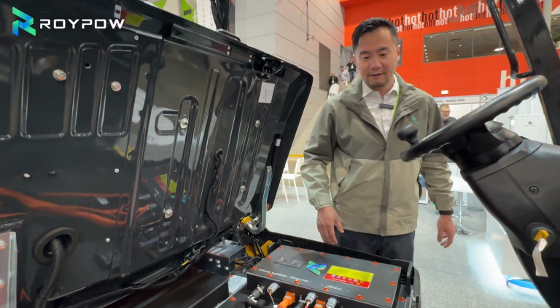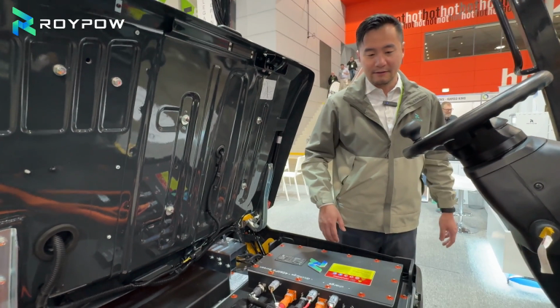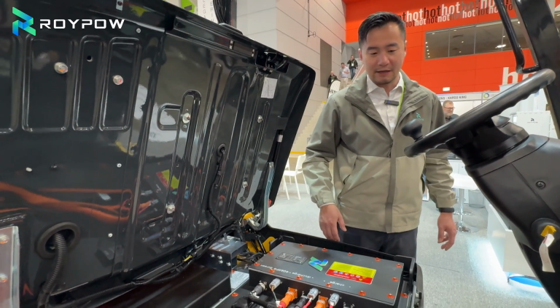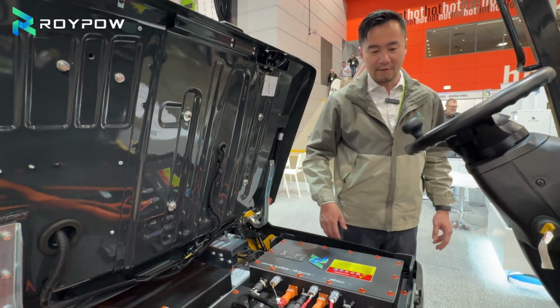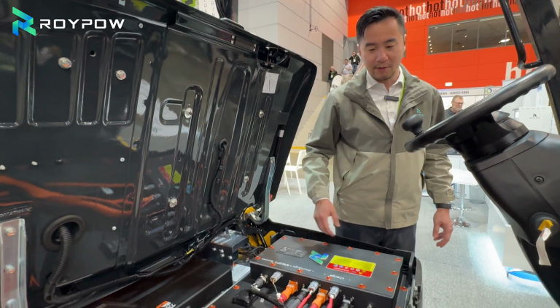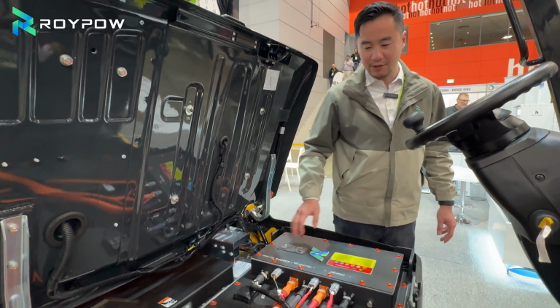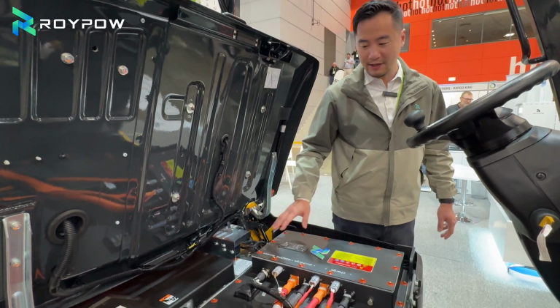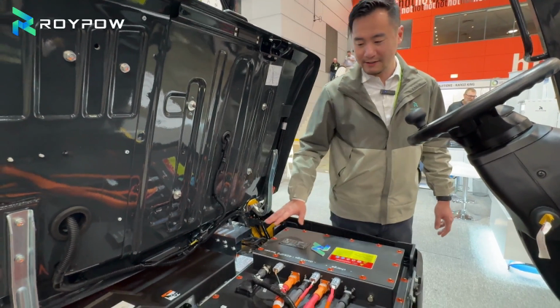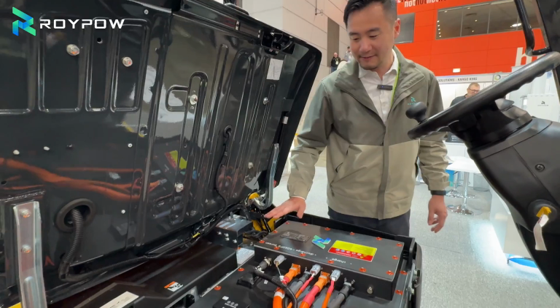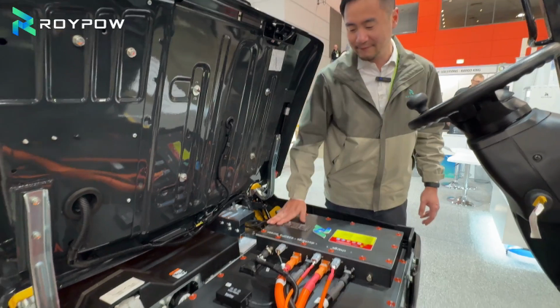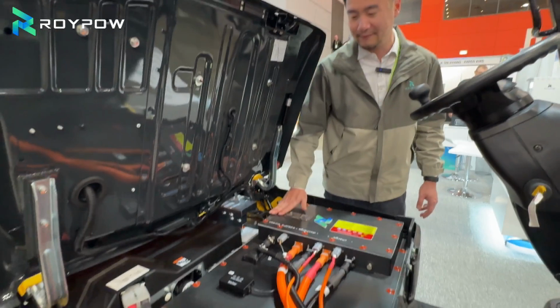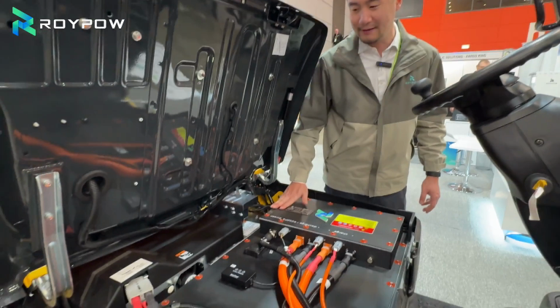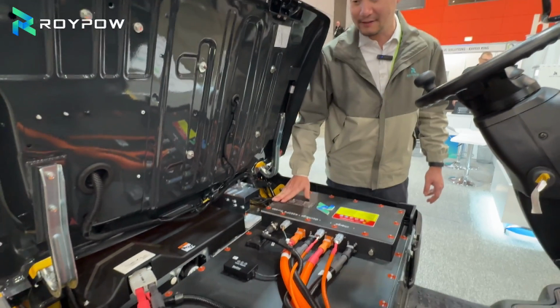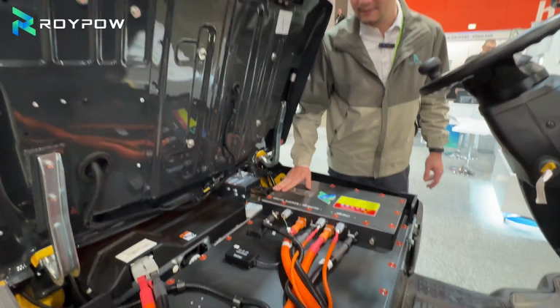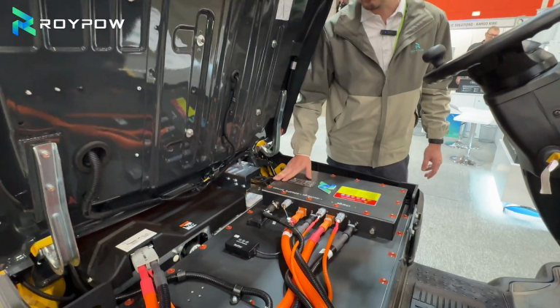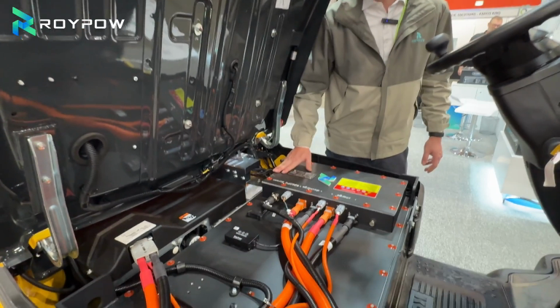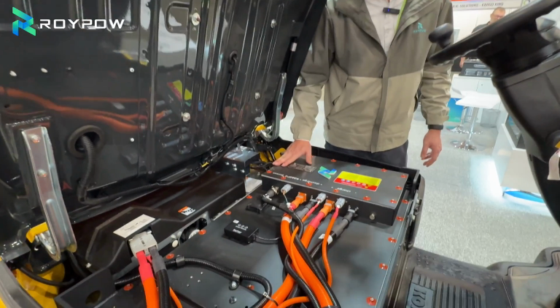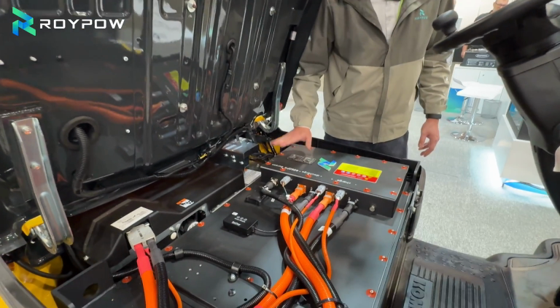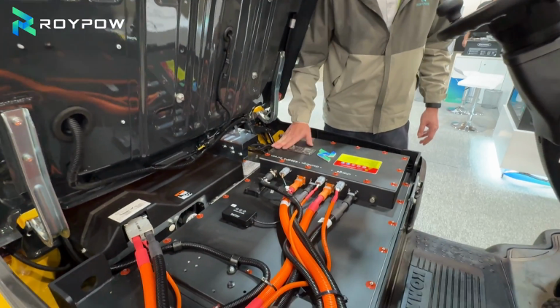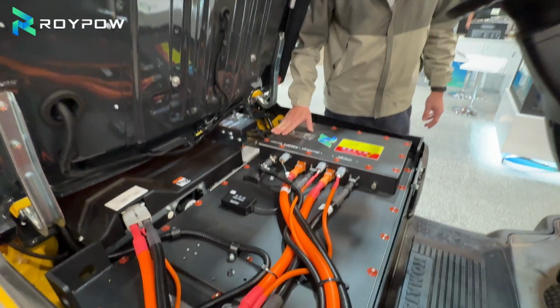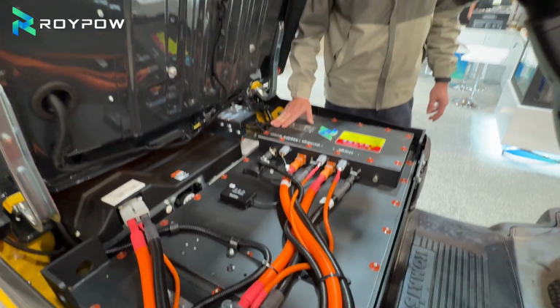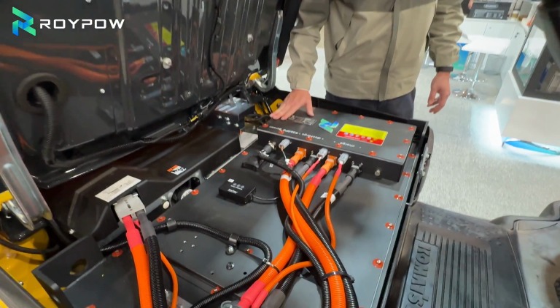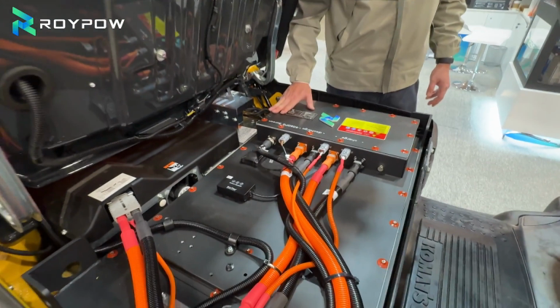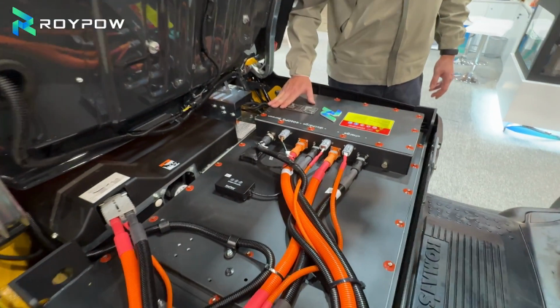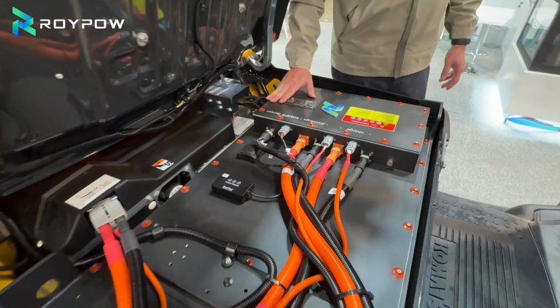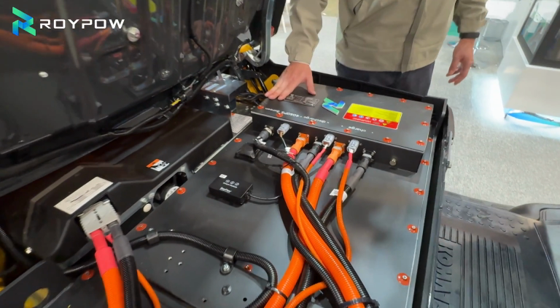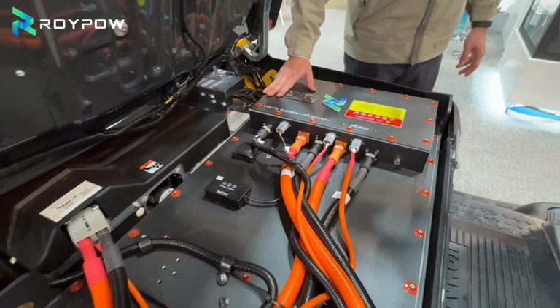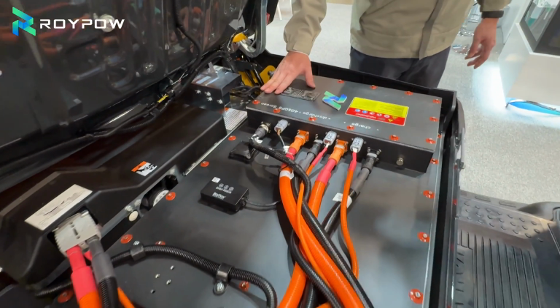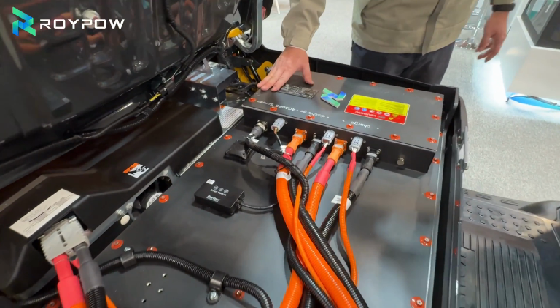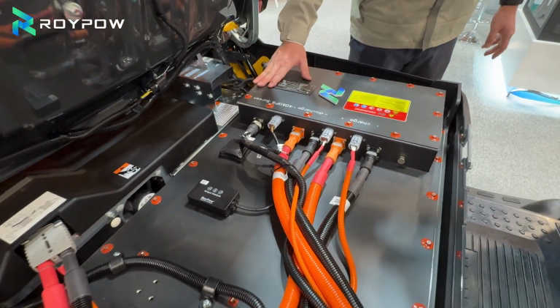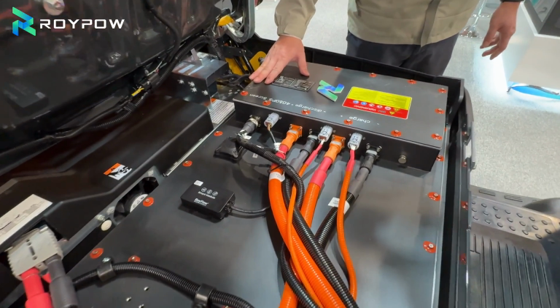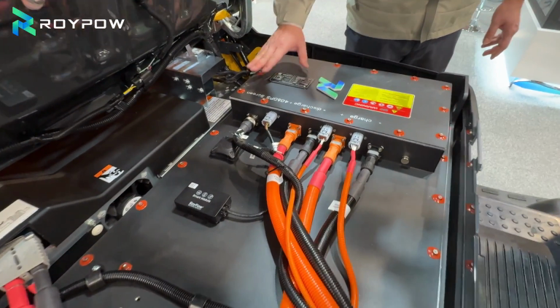Thank you very much guys, that's the Roypal lithium battery freezer series.